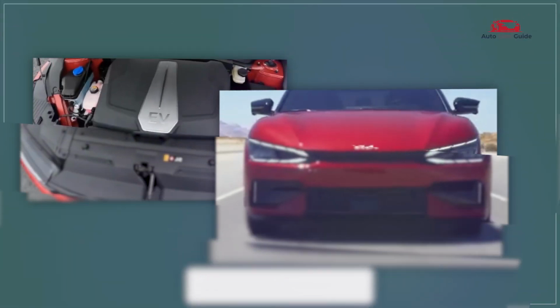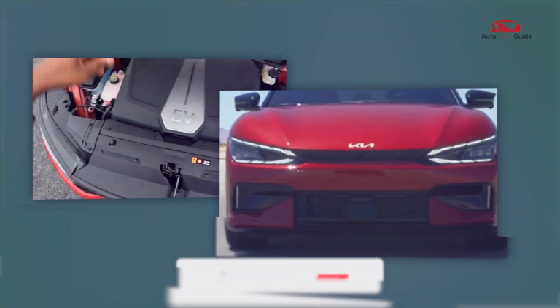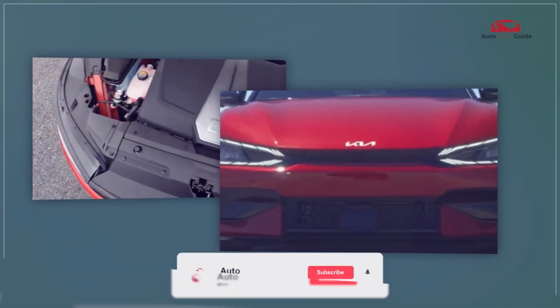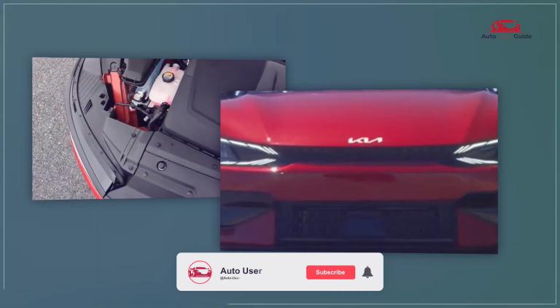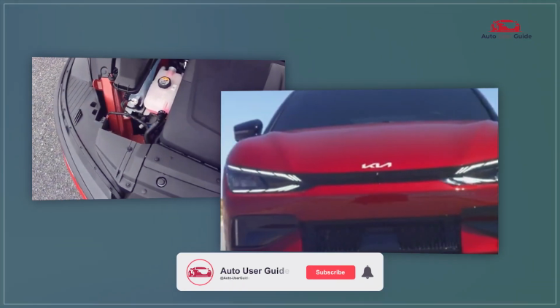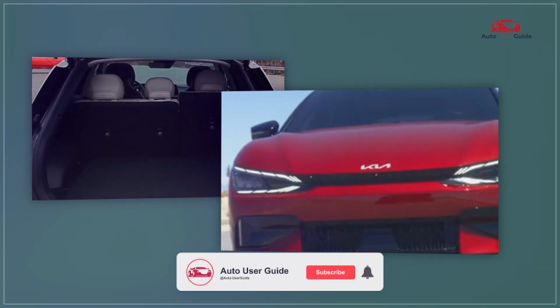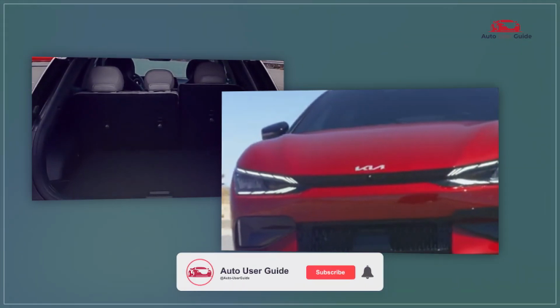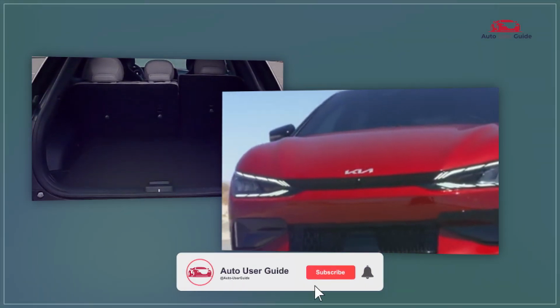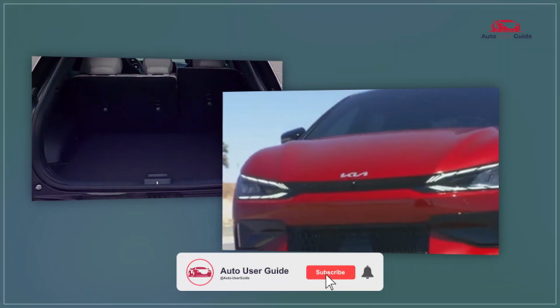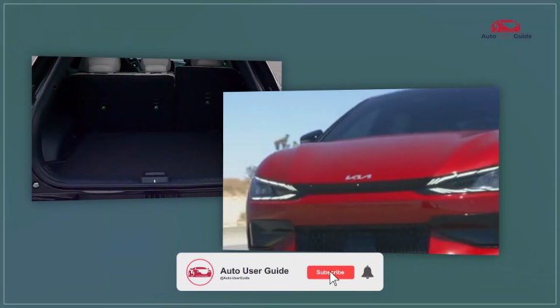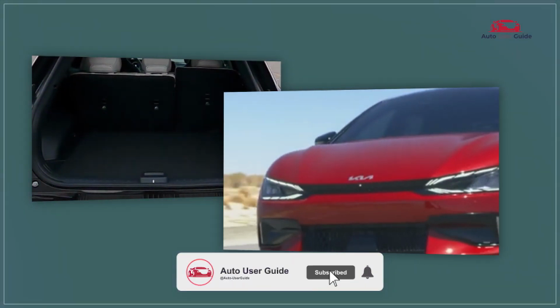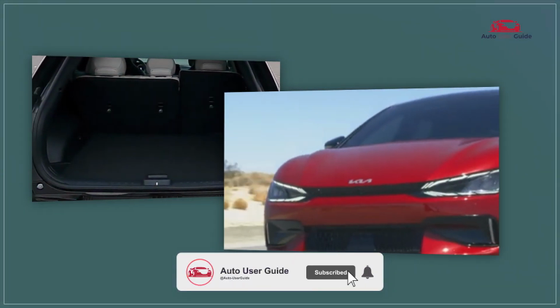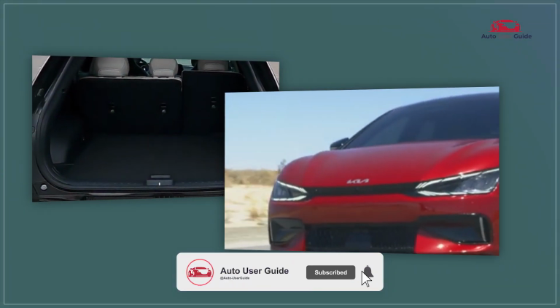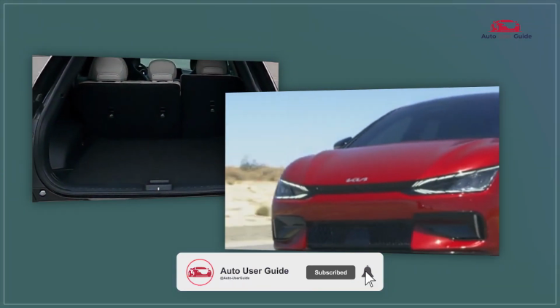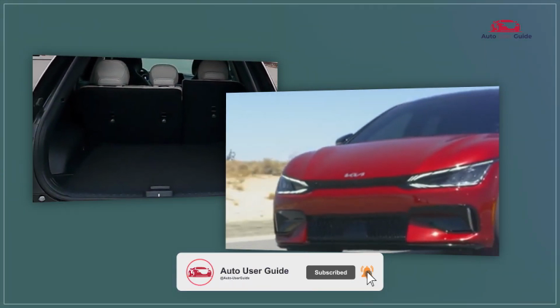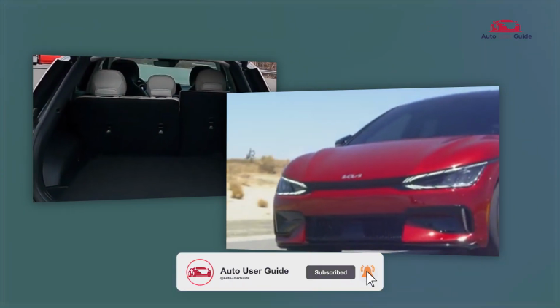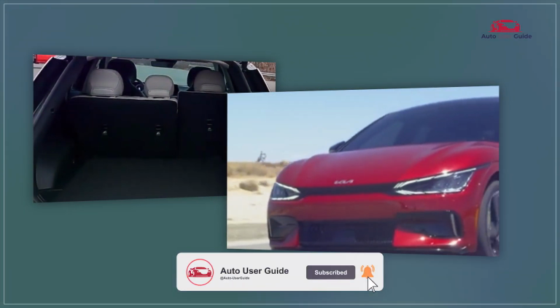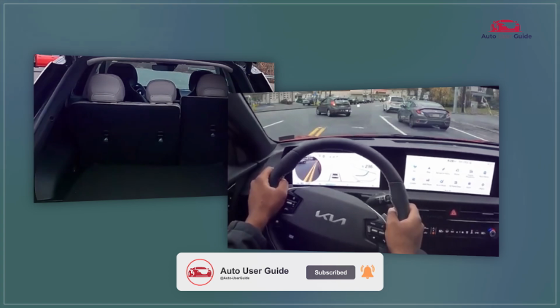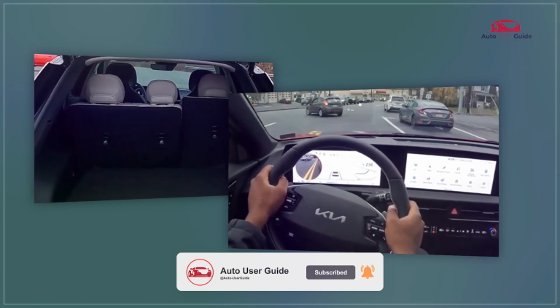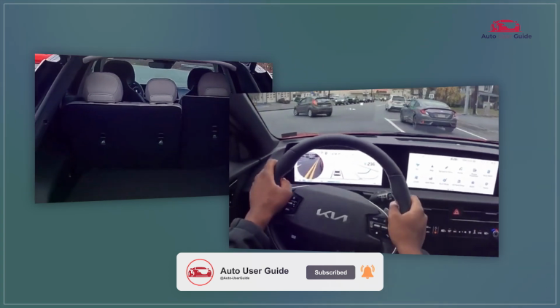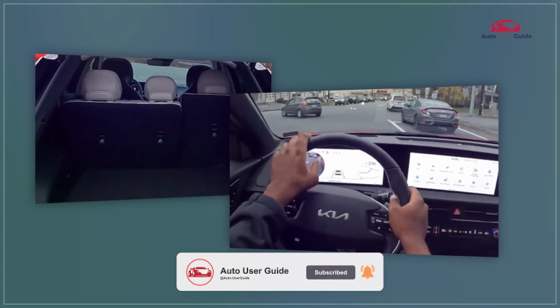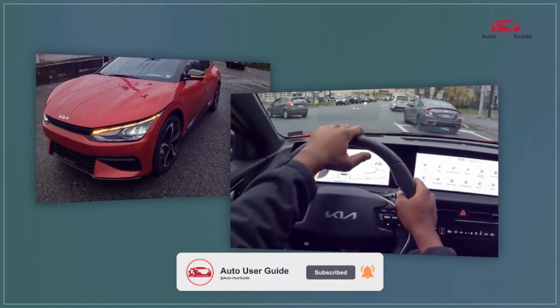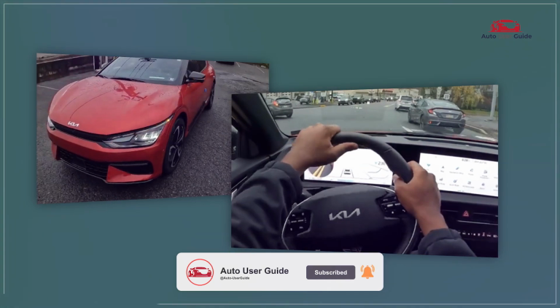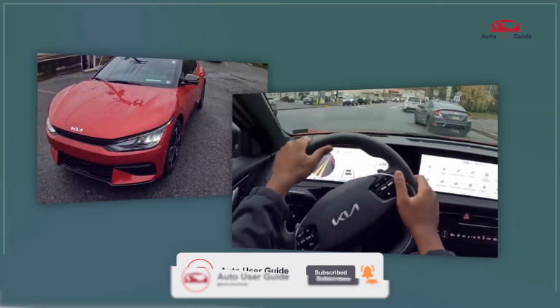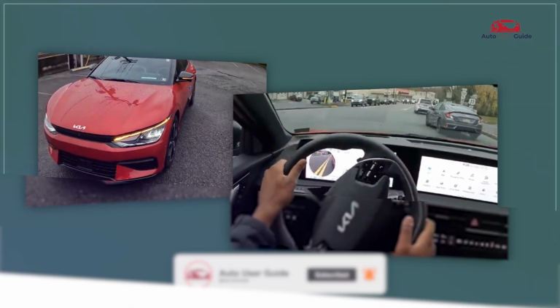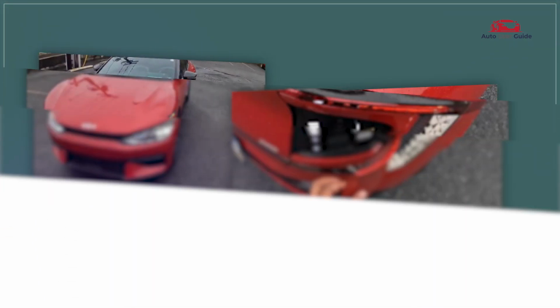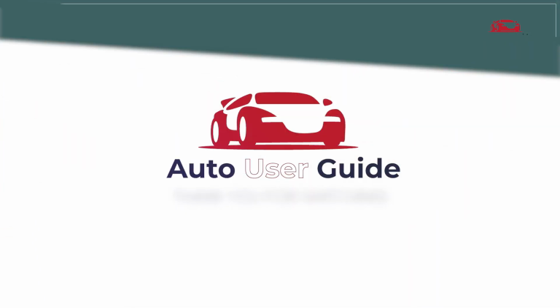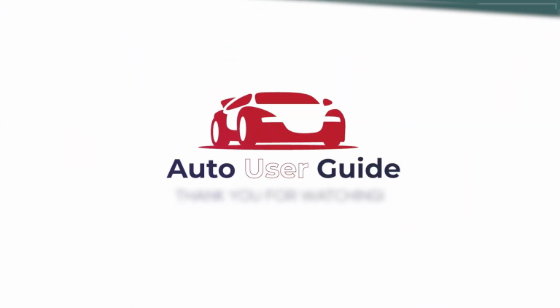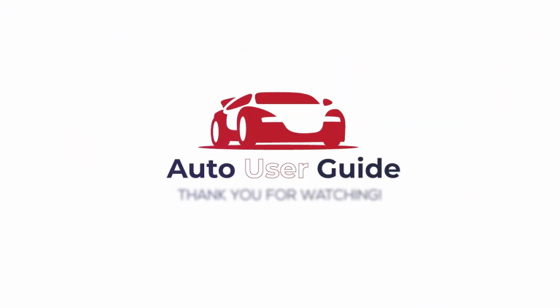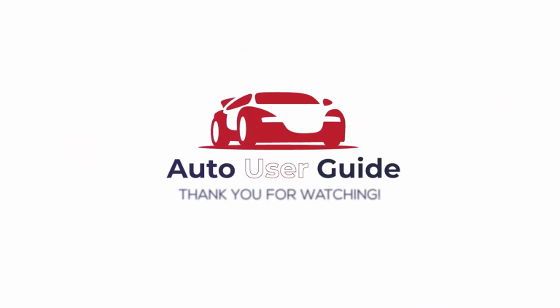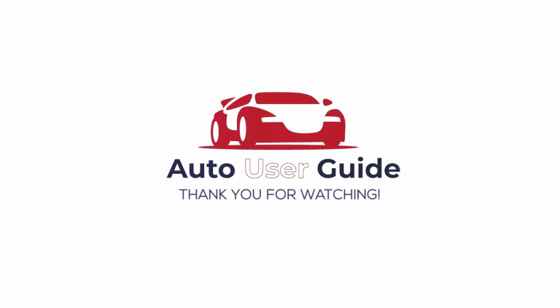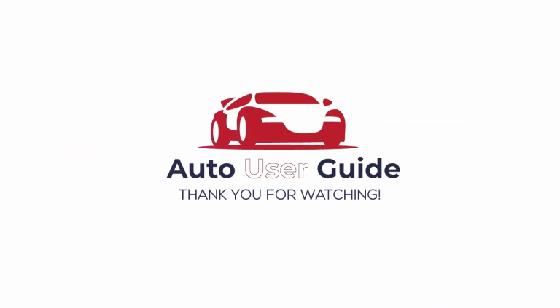If this guide on fuse box location and diagrams is helpful, please like and subscribe for more tips. Thanks for watching.